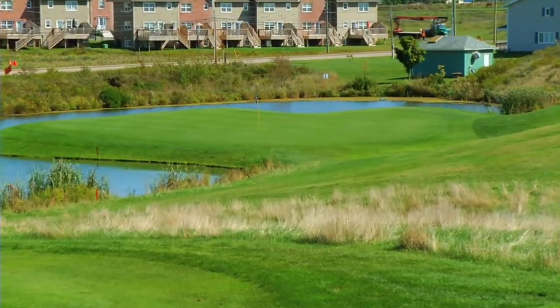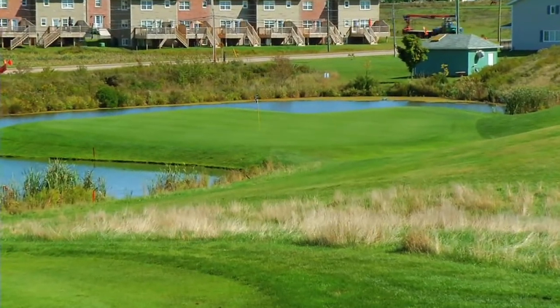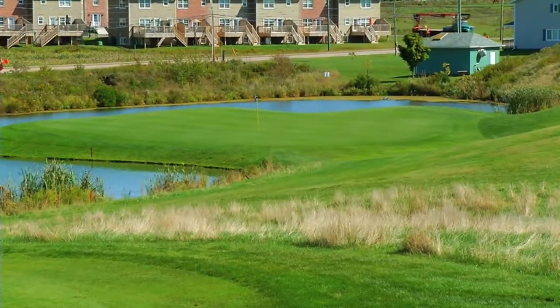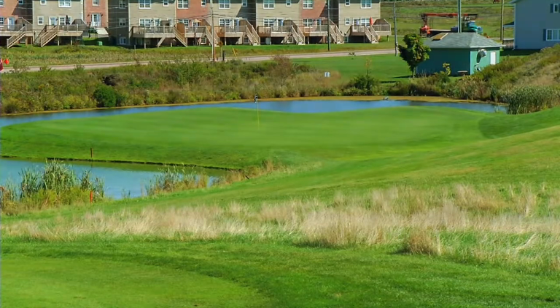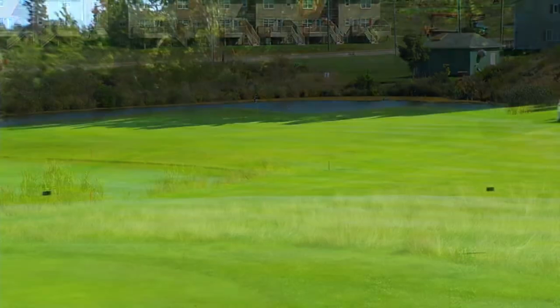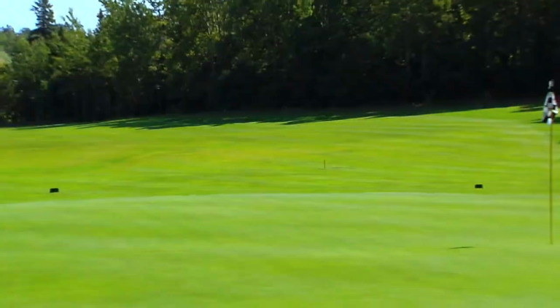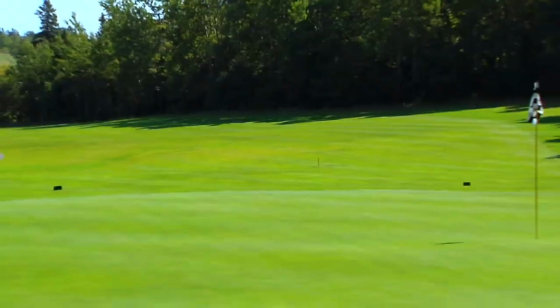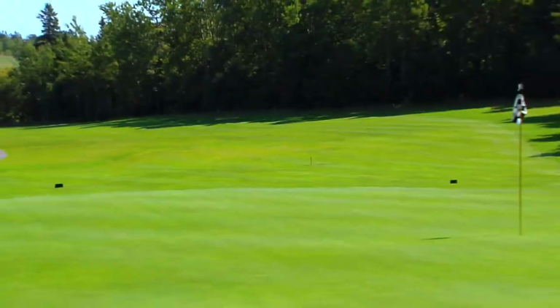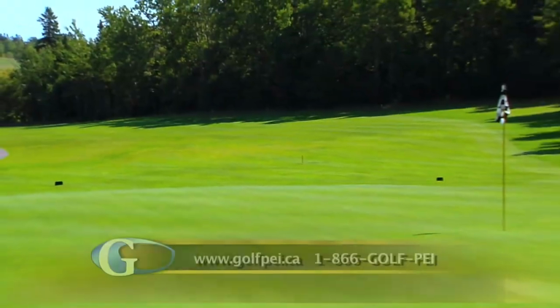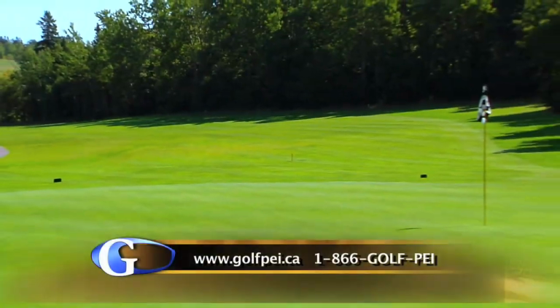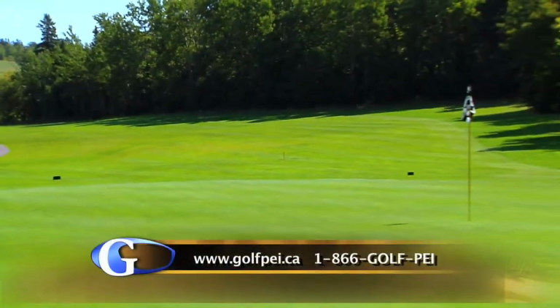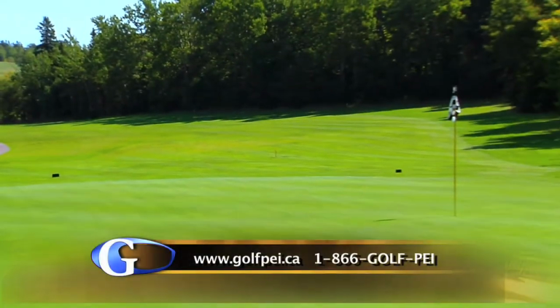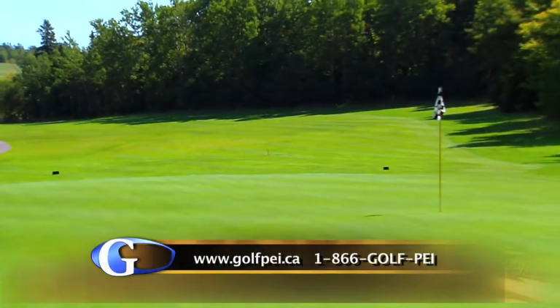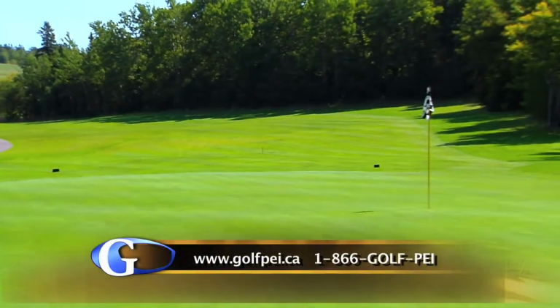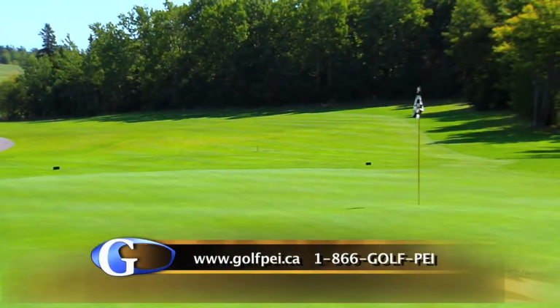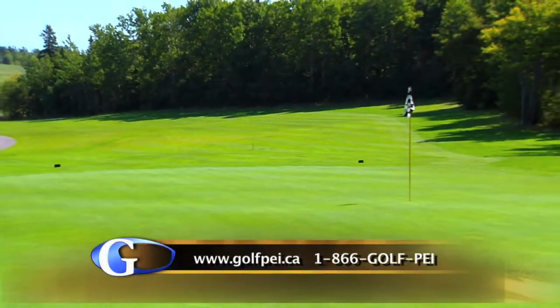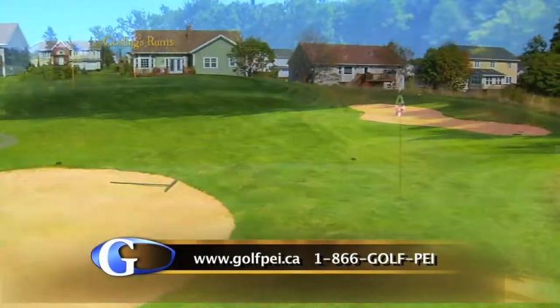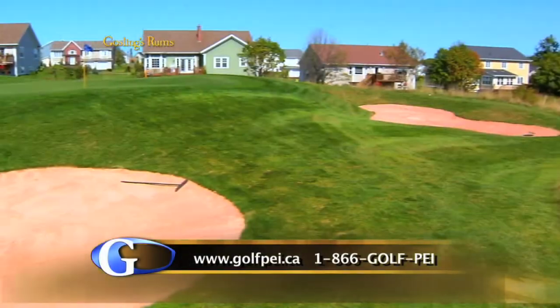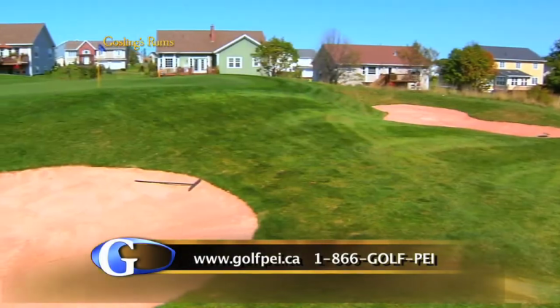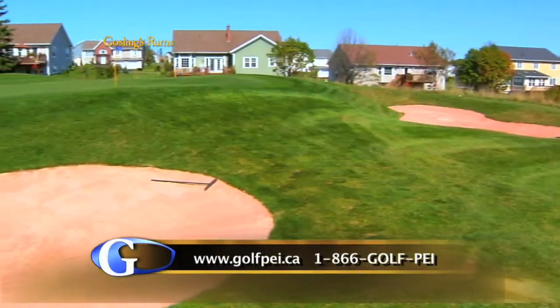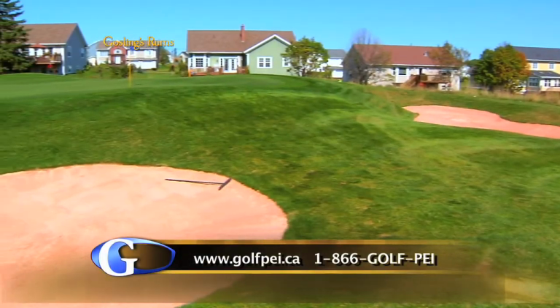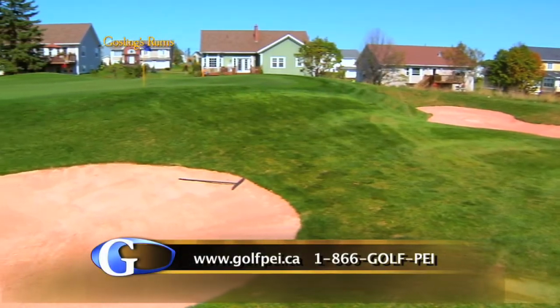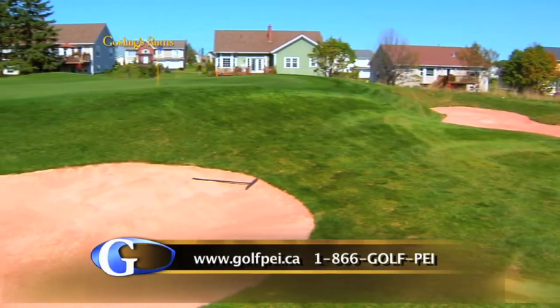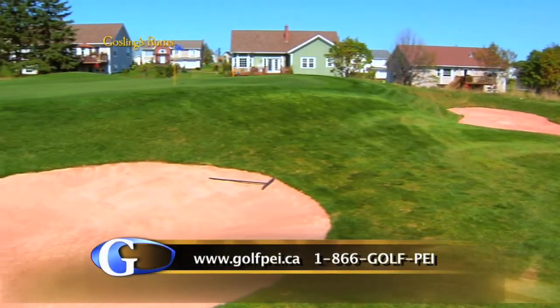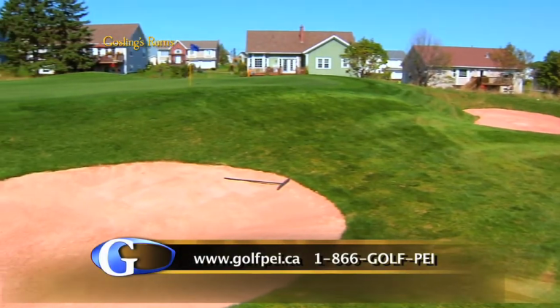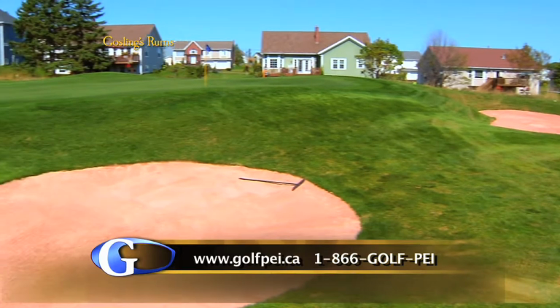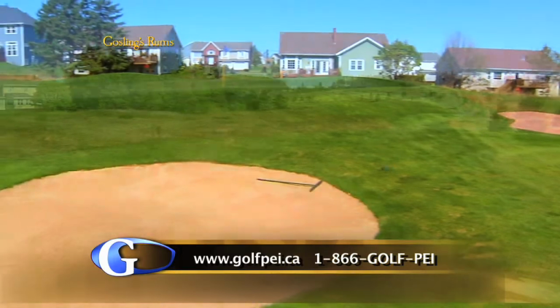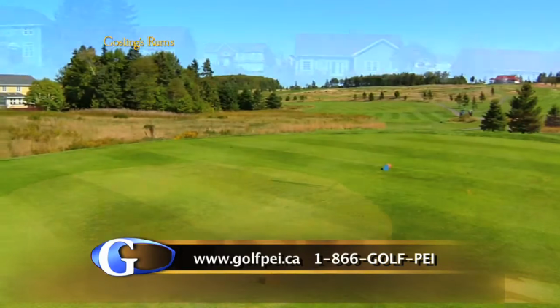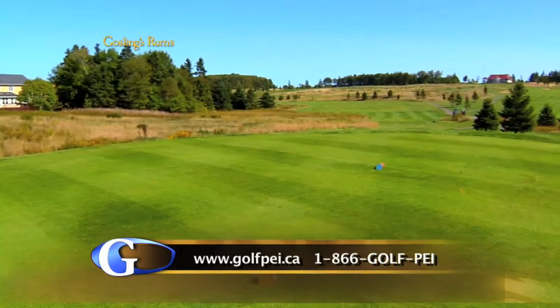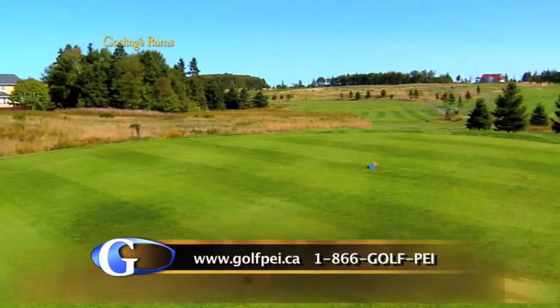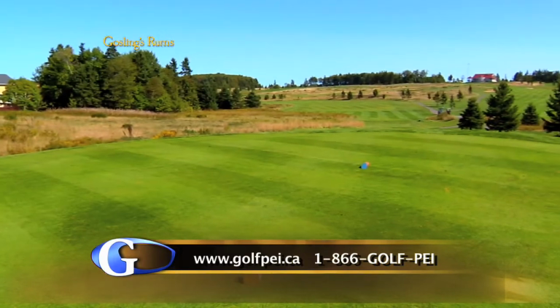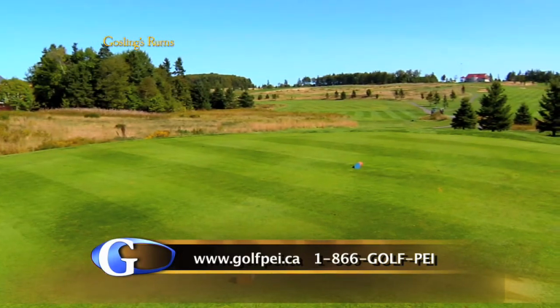We have a lot of undulation in some of the areas of the golf course — some steep inclines that you play up, and also some steep inclines that you play down.